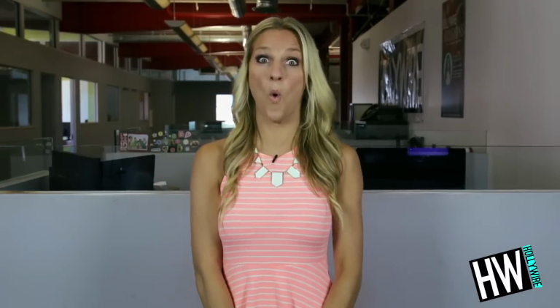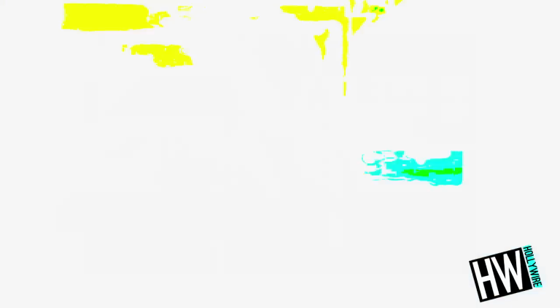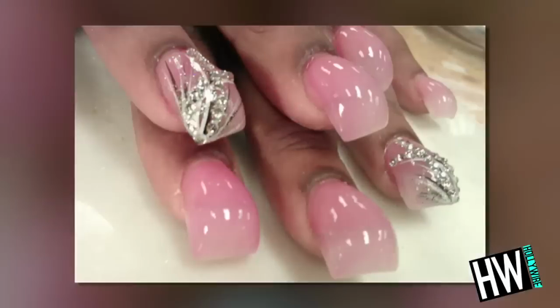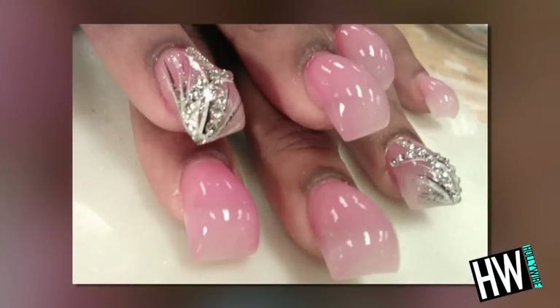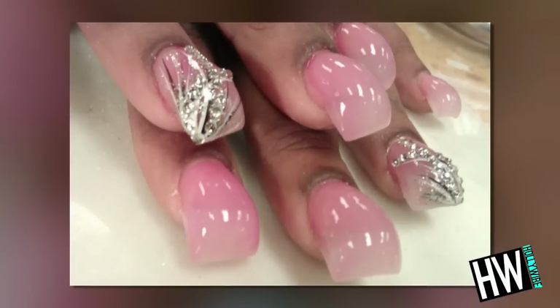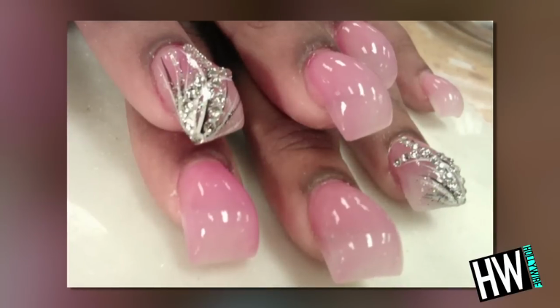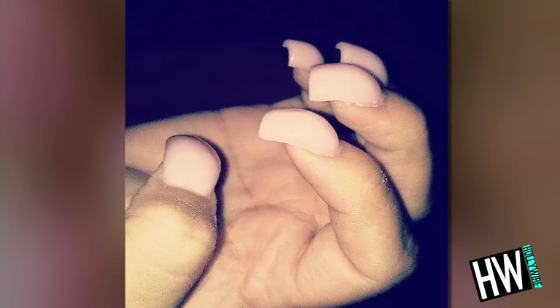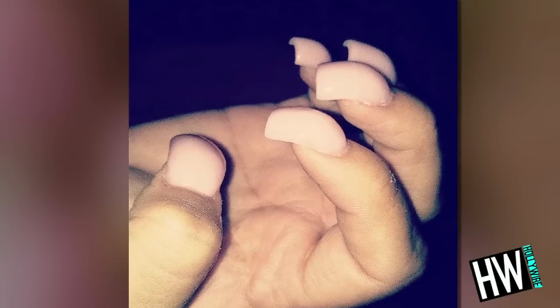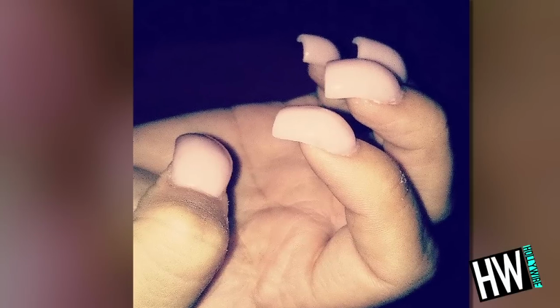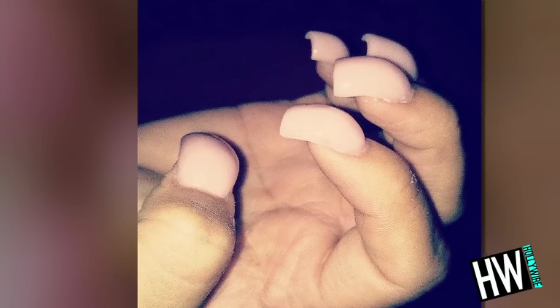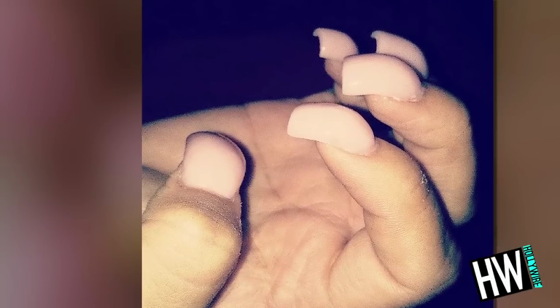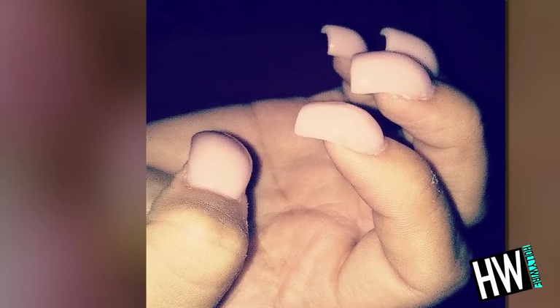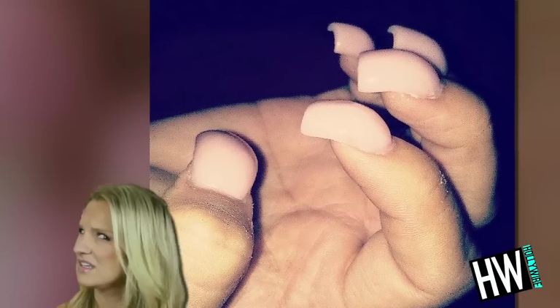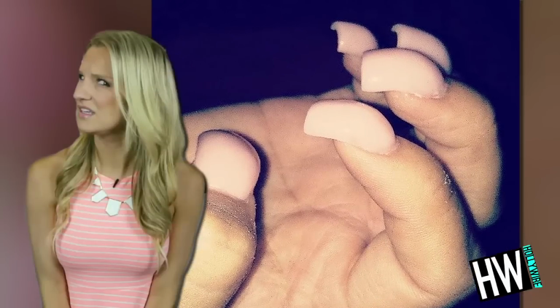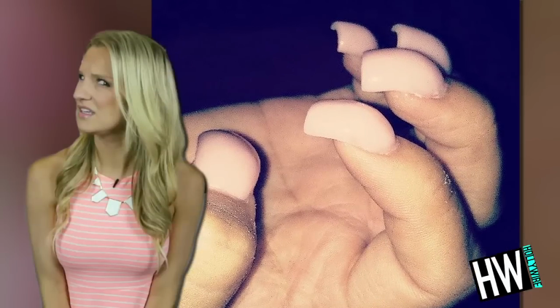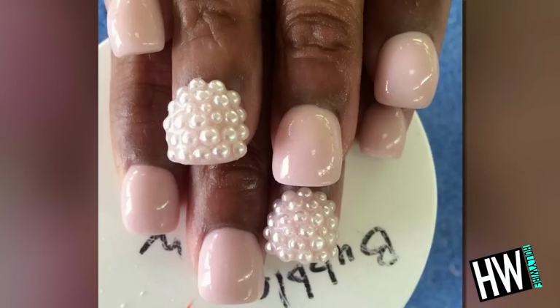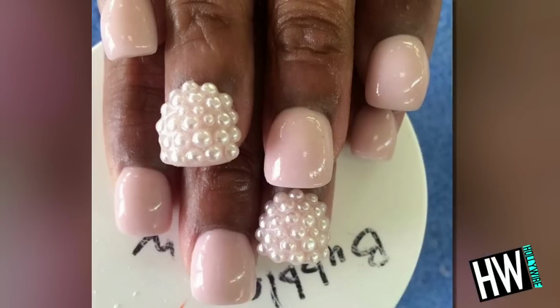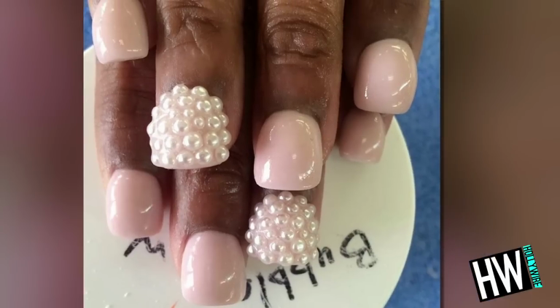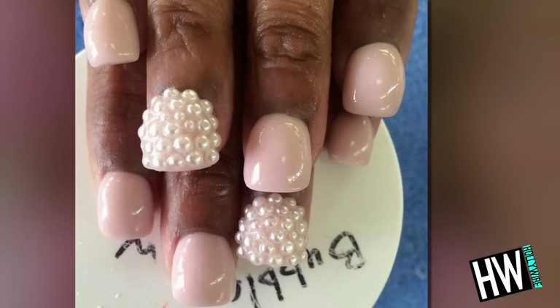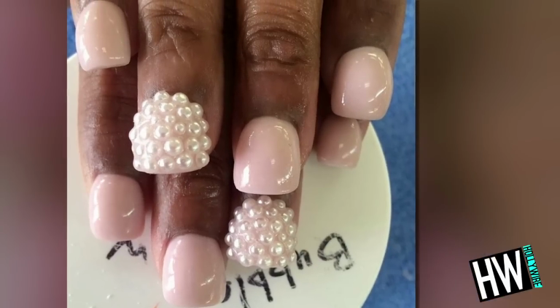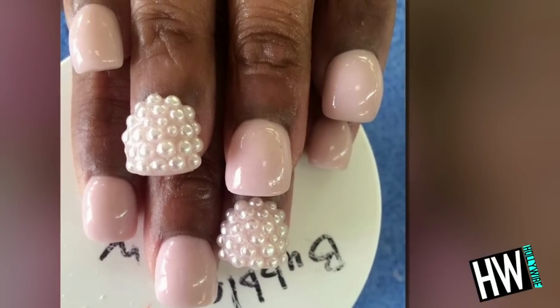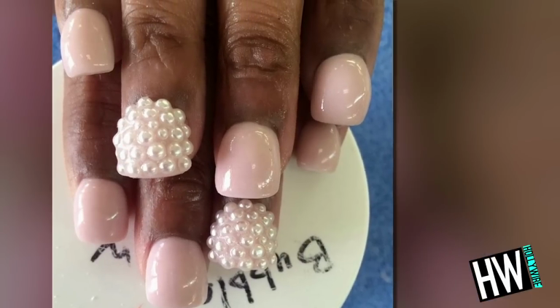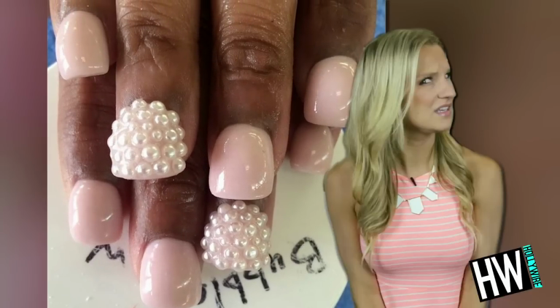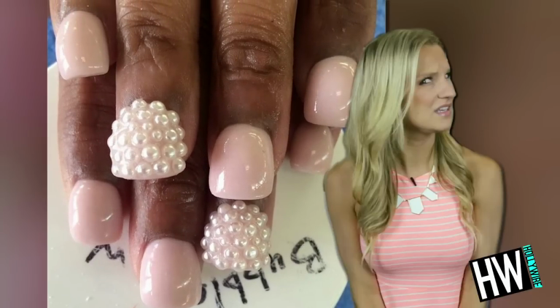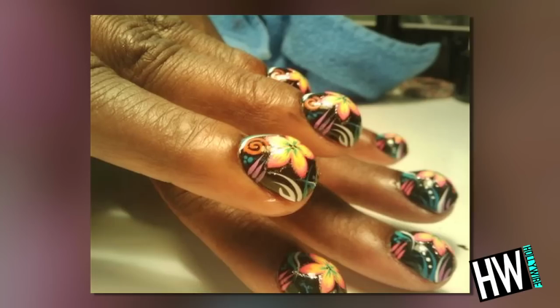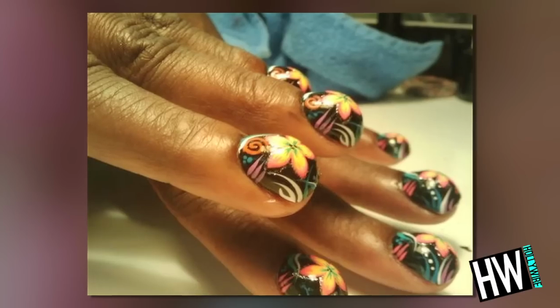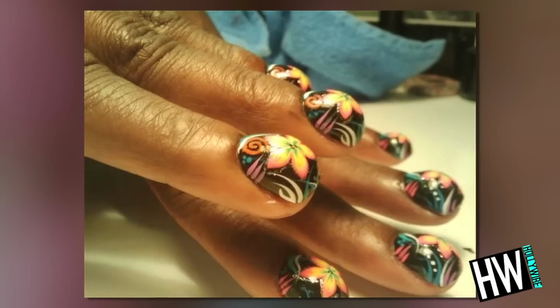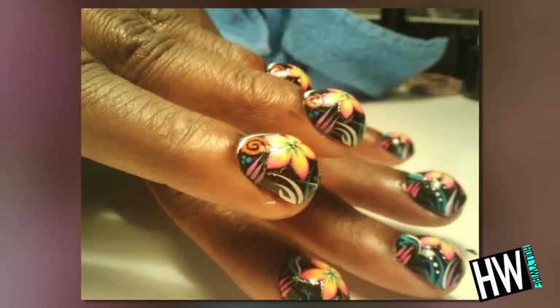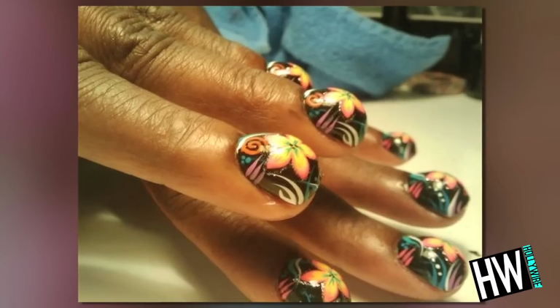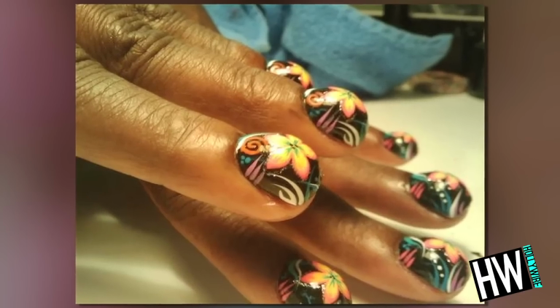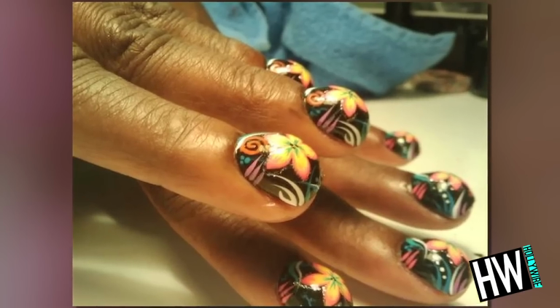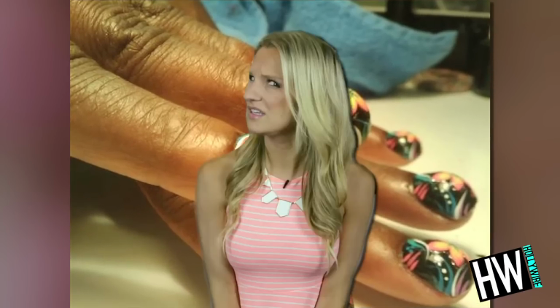Seriously? She's so basically basic. She's literally making me sick. I'm like, what the what? Yeah!